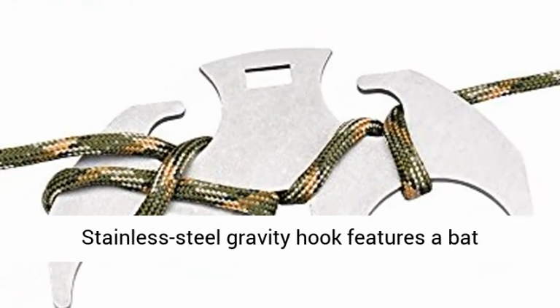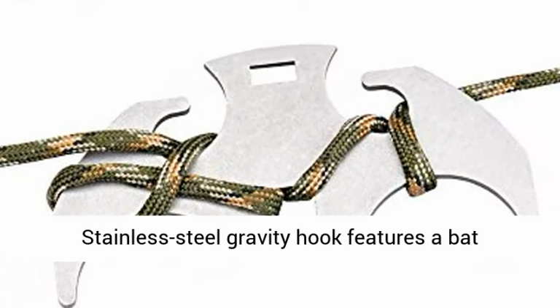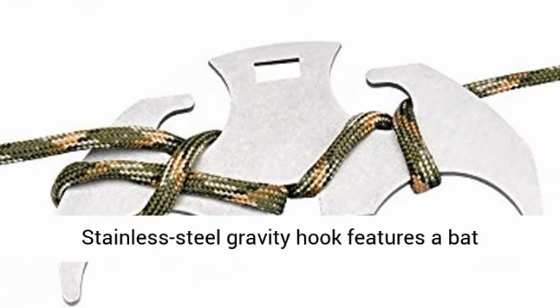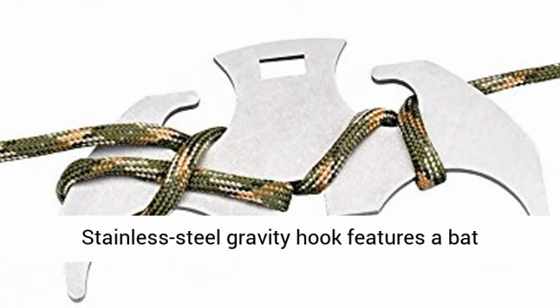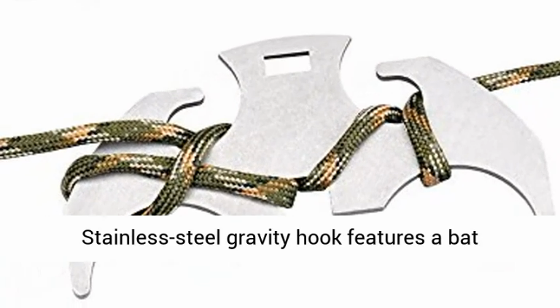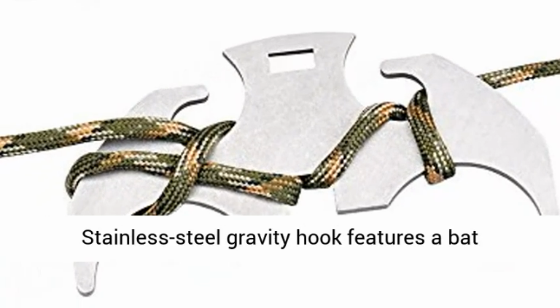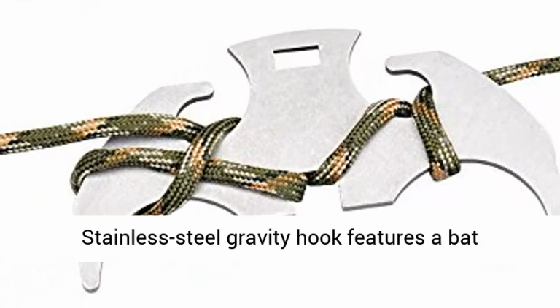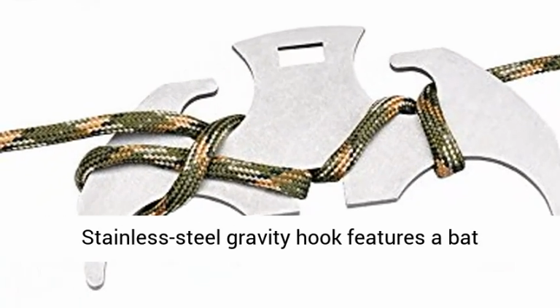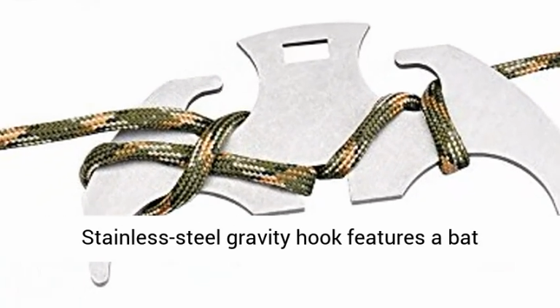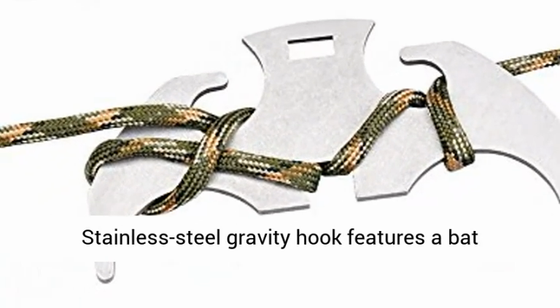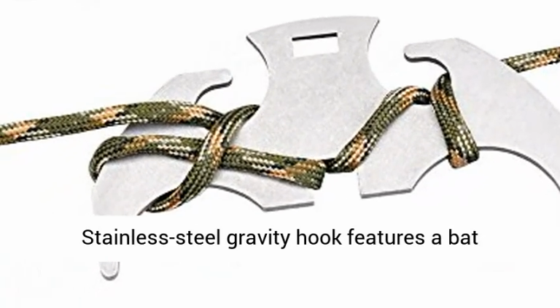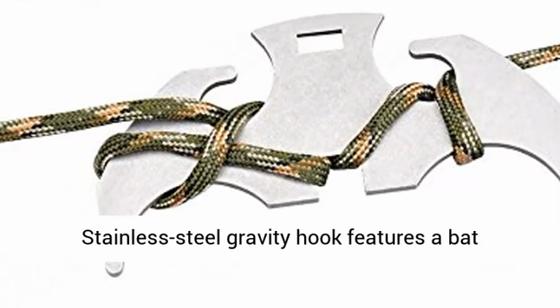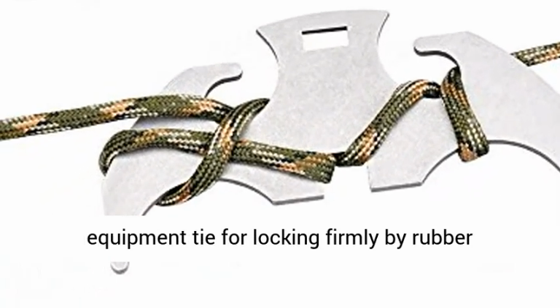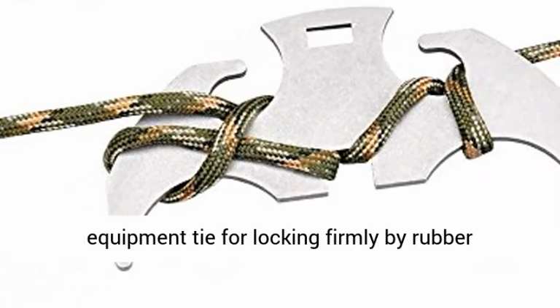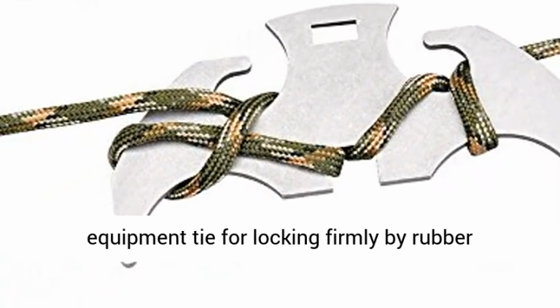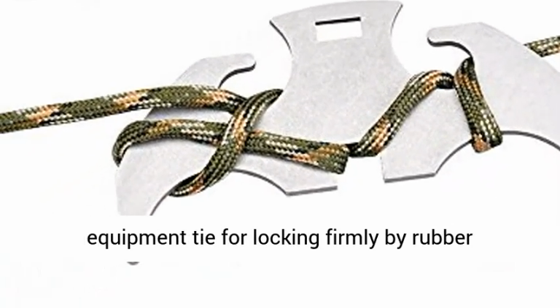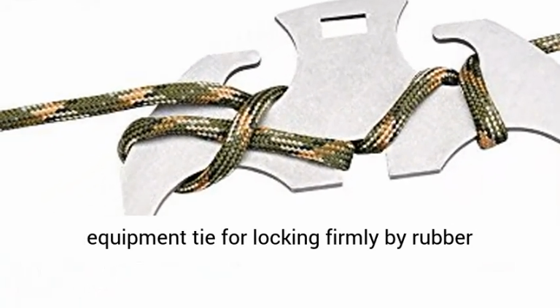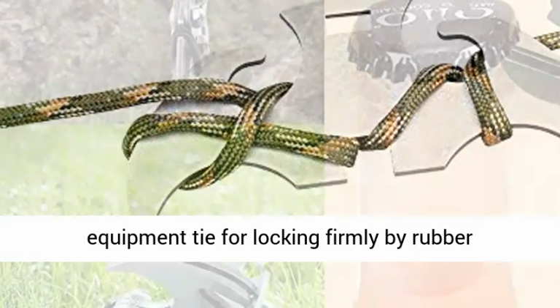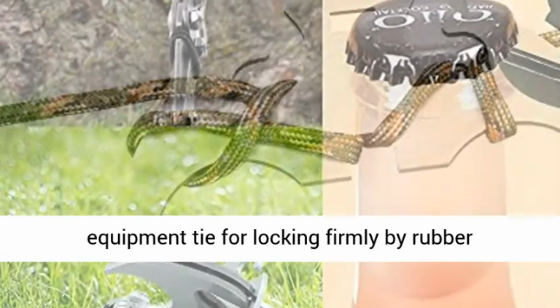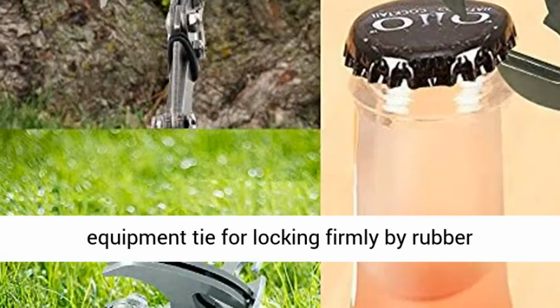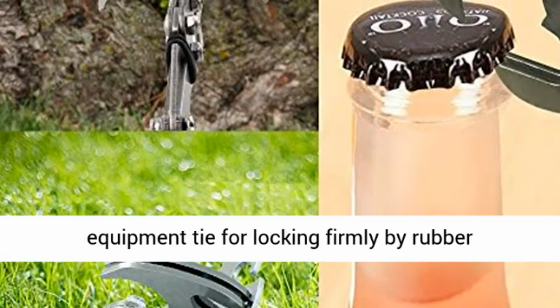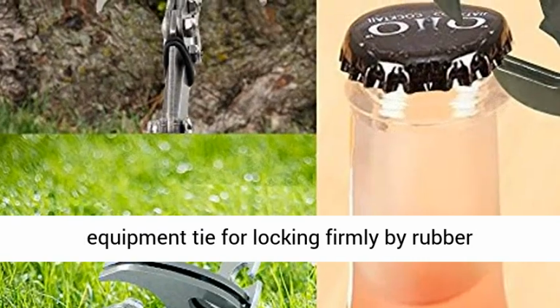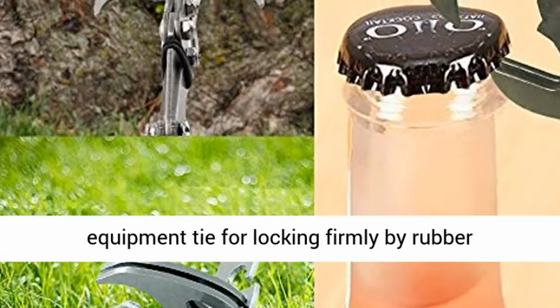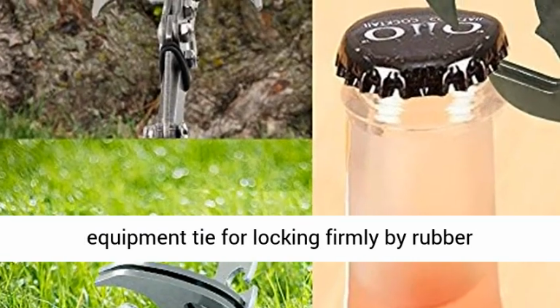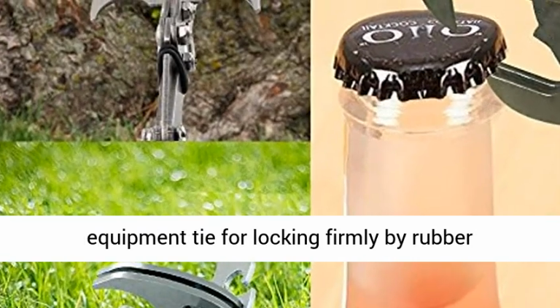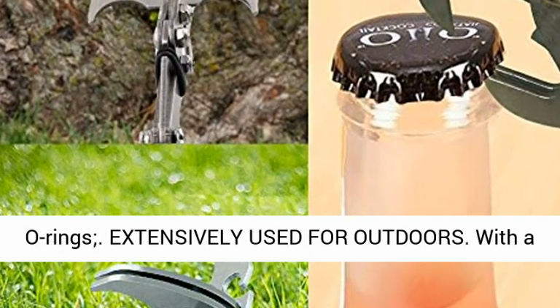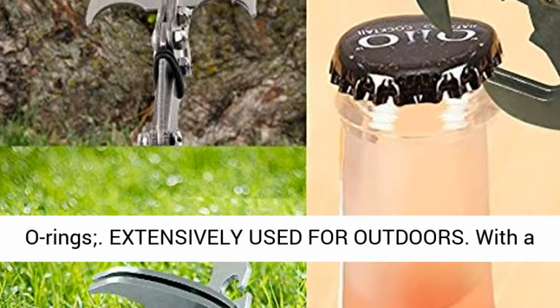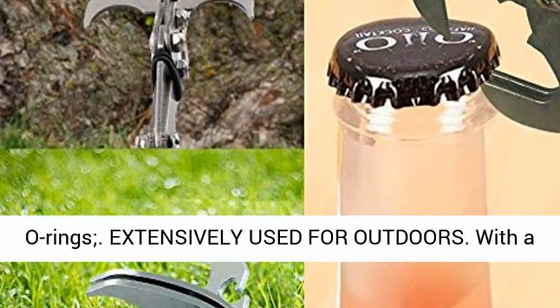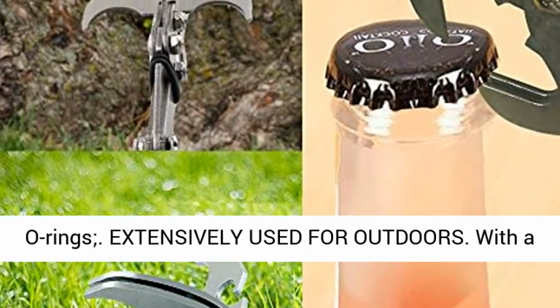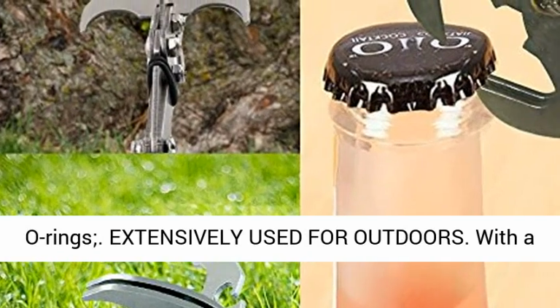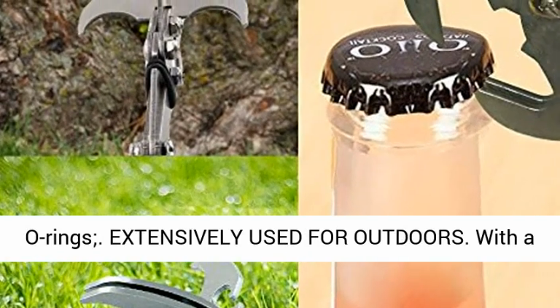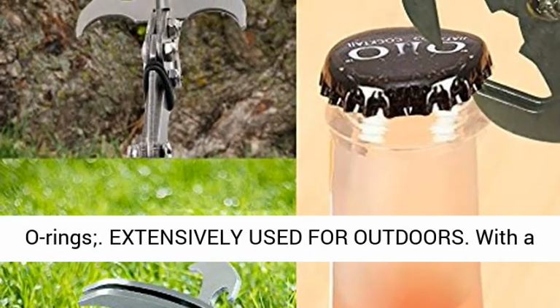Thoughtful 2-in-1 hook. The Stainless Steel Gravity Hook features a bat equipment tie for locking firmly by rubber O-rings.